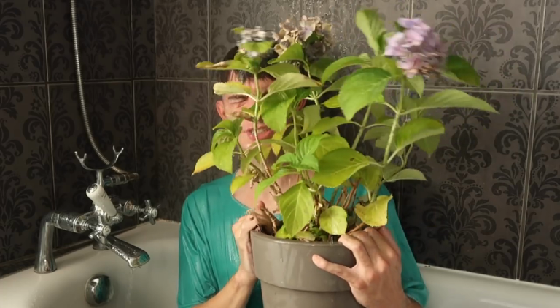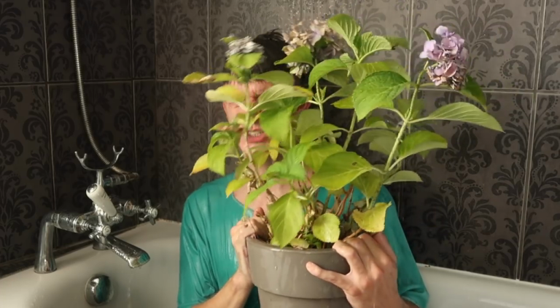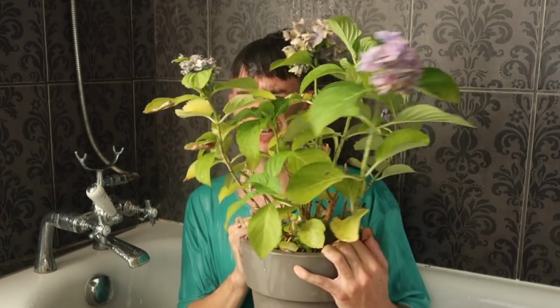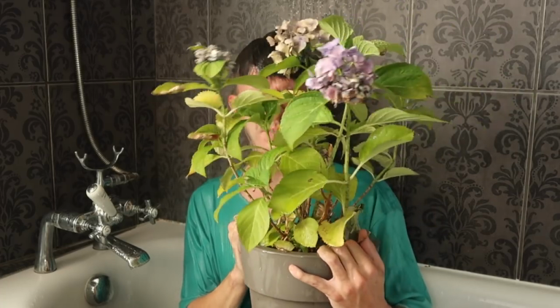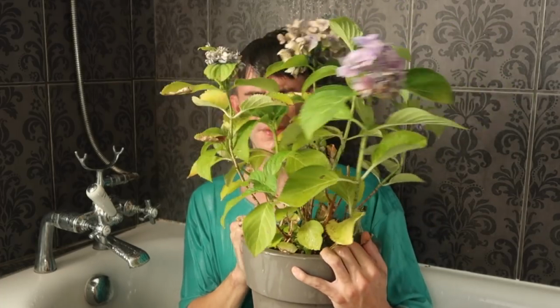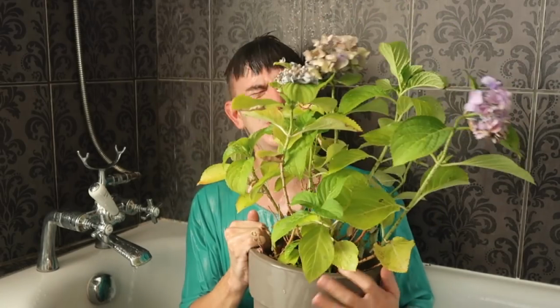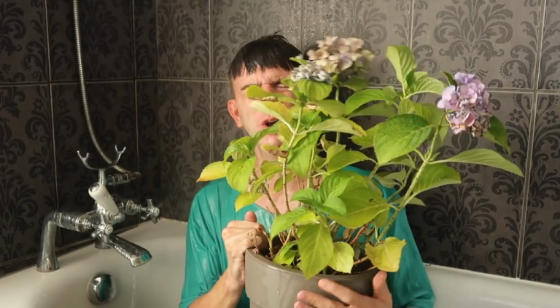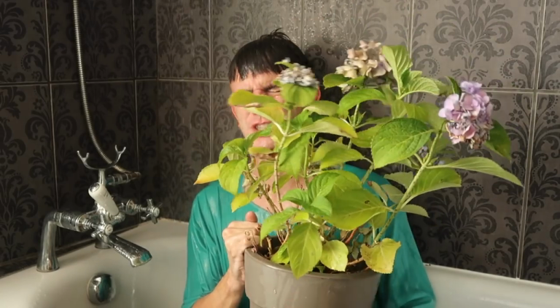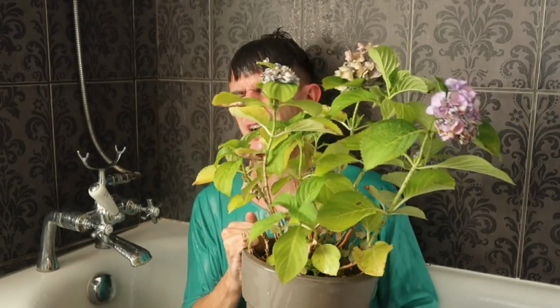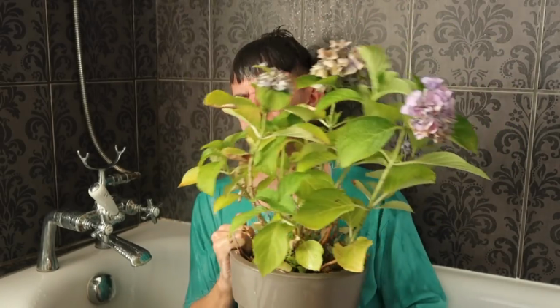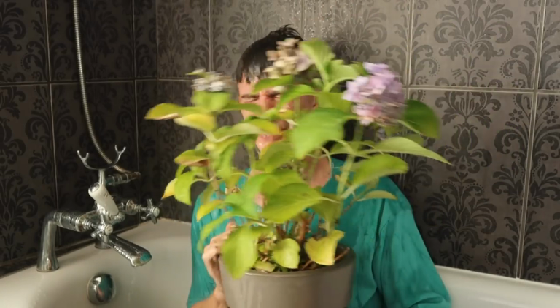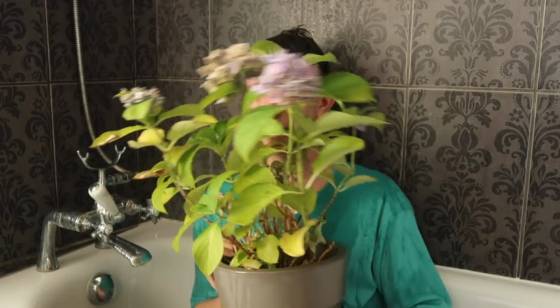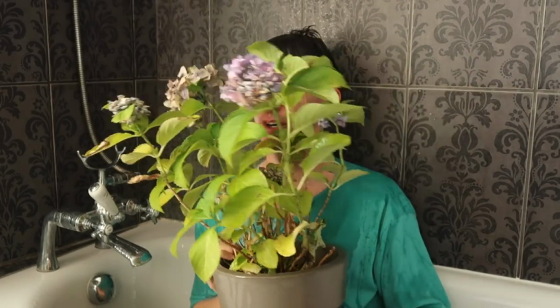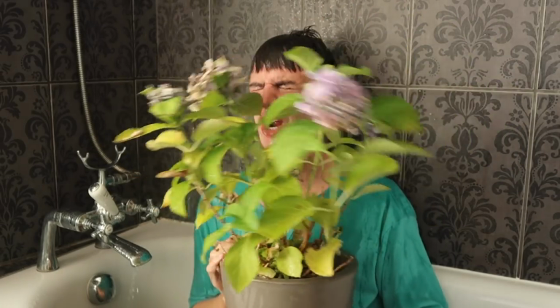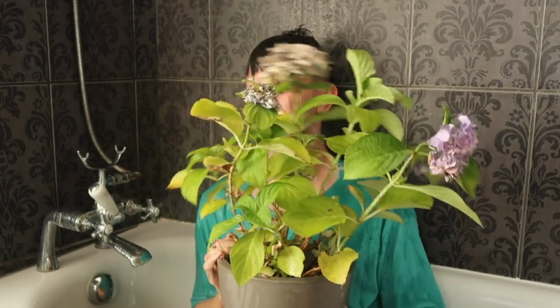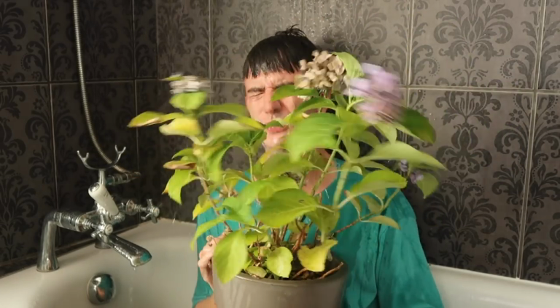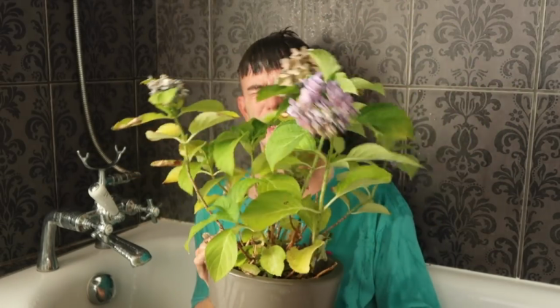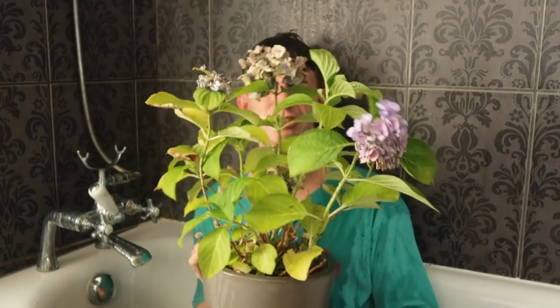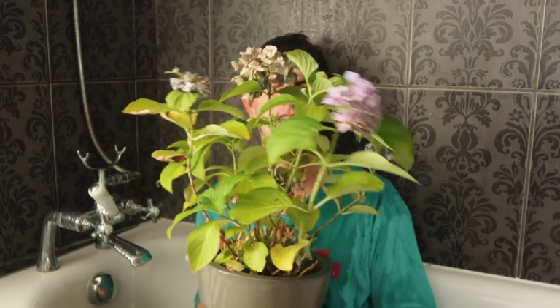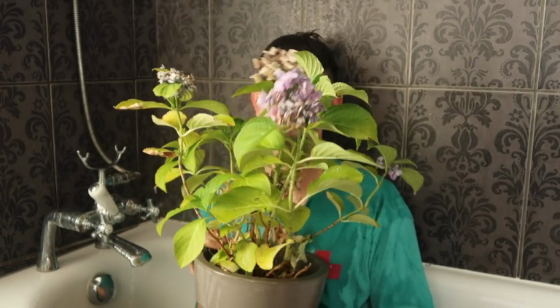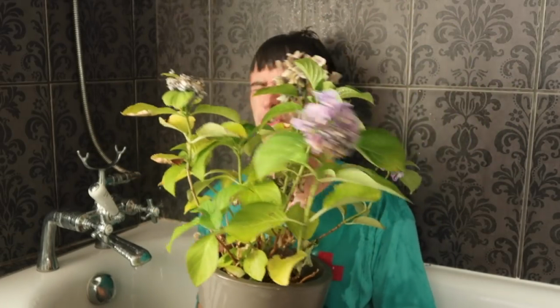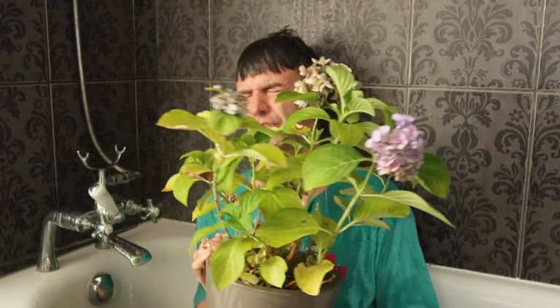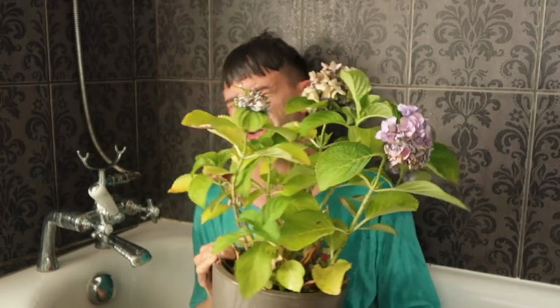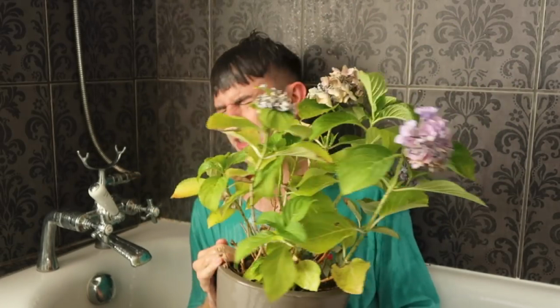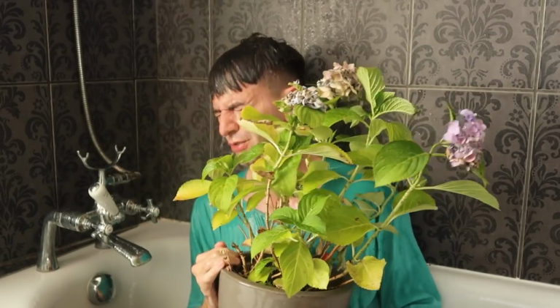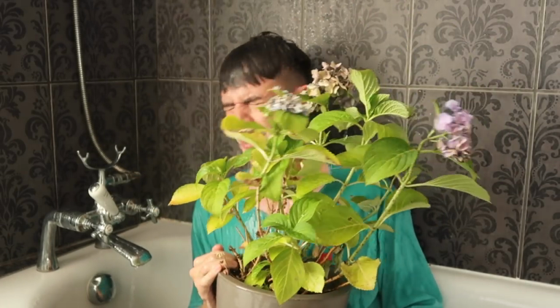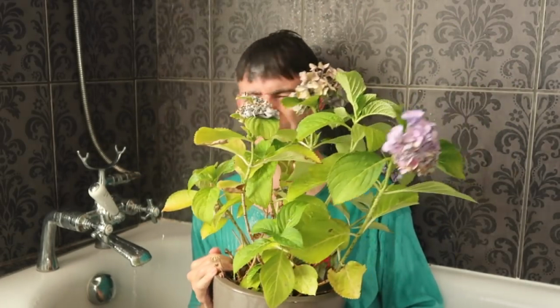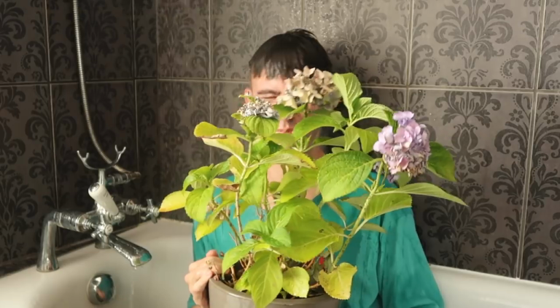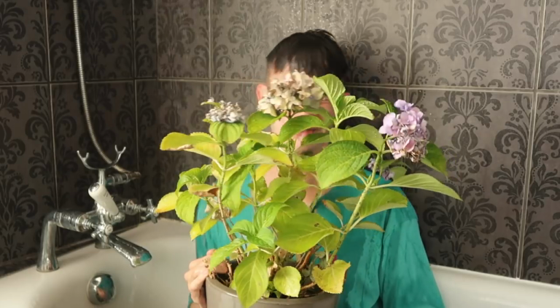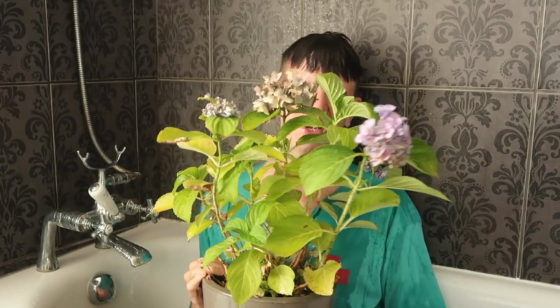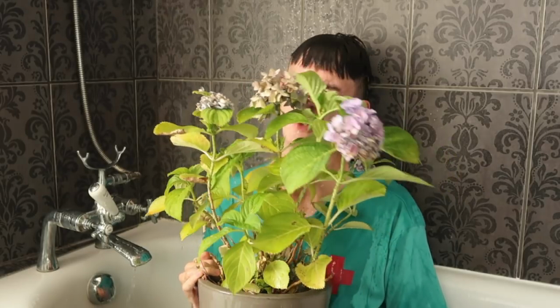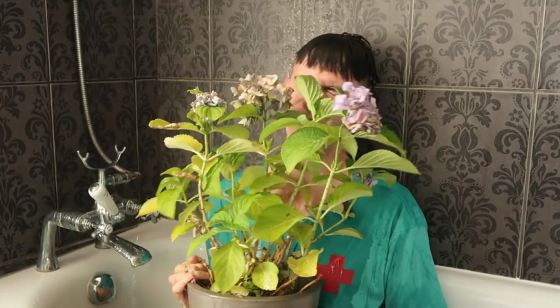That should do it. Just hold still, you'll be alright. Just let the water soak into your roots. You're fine.